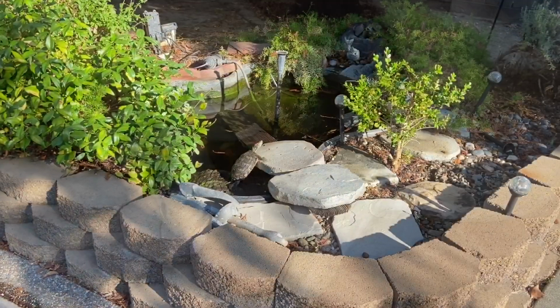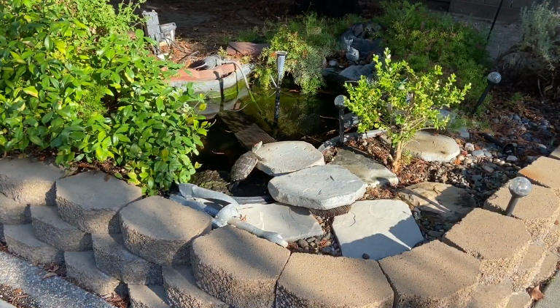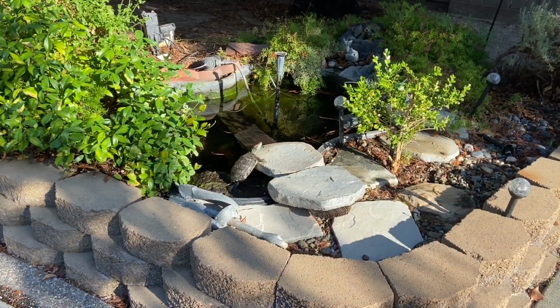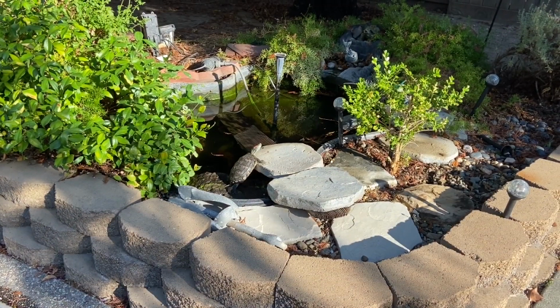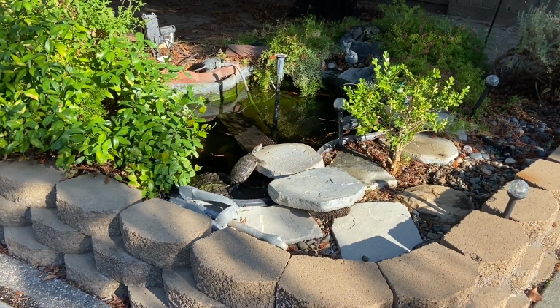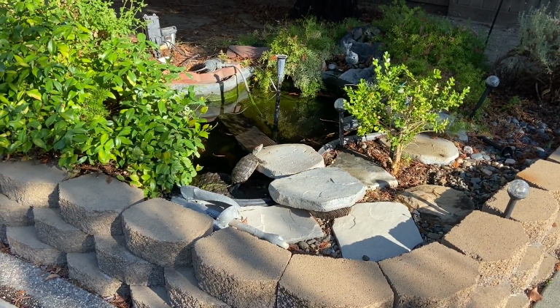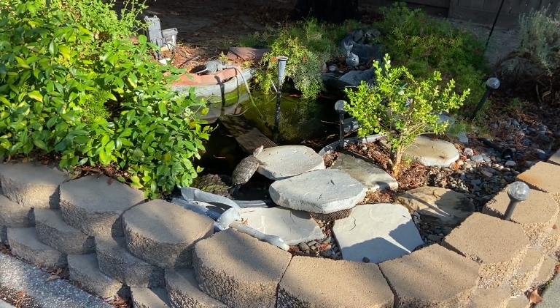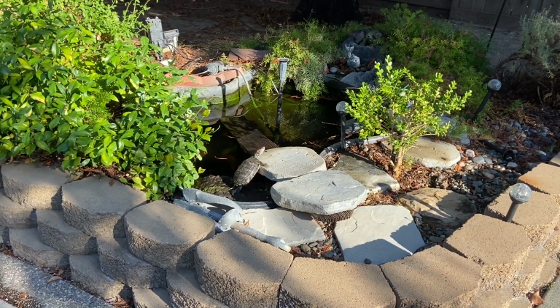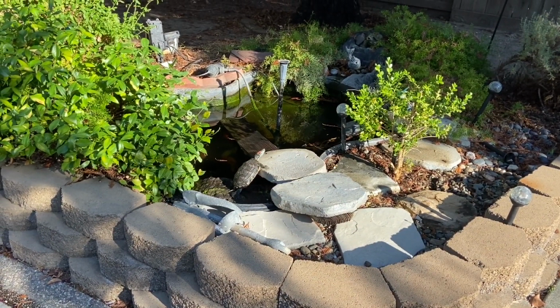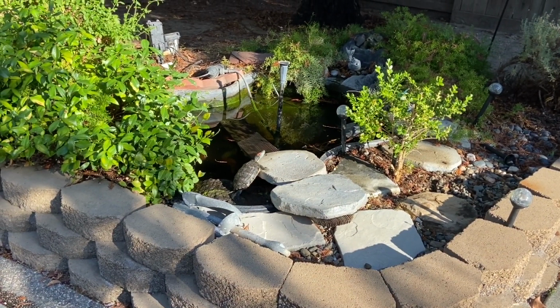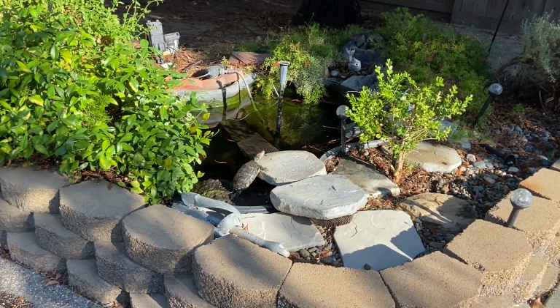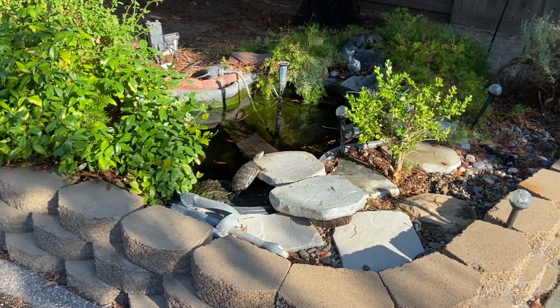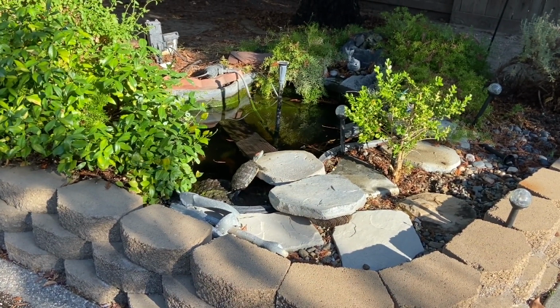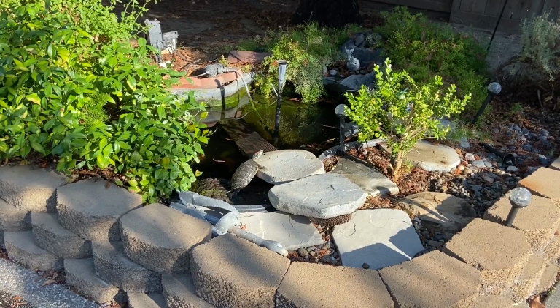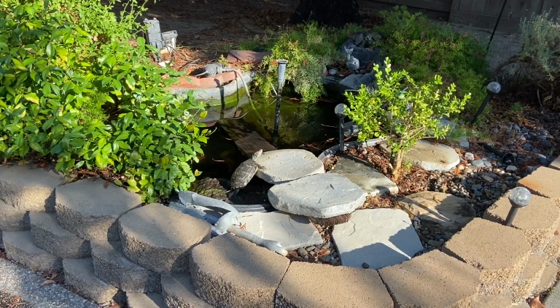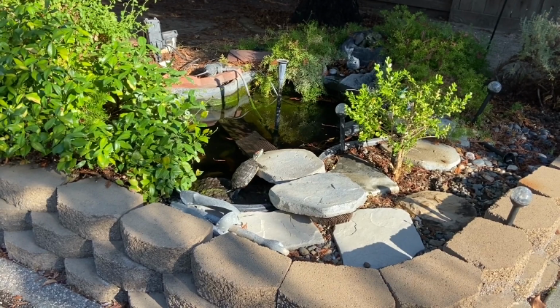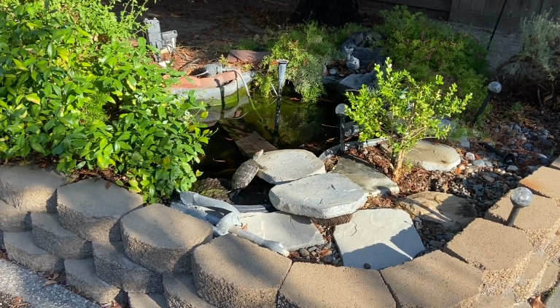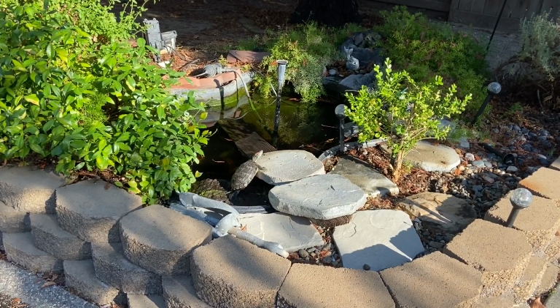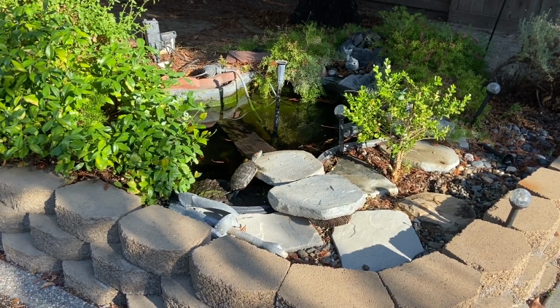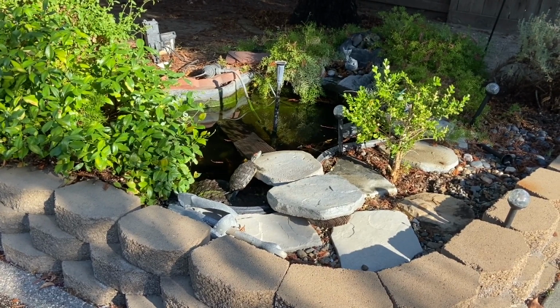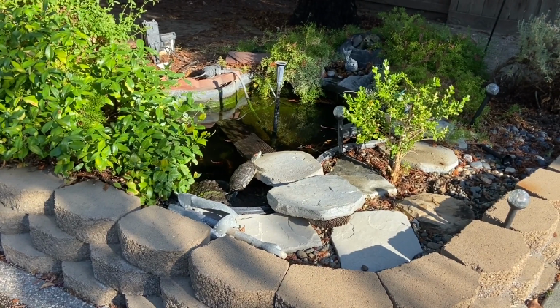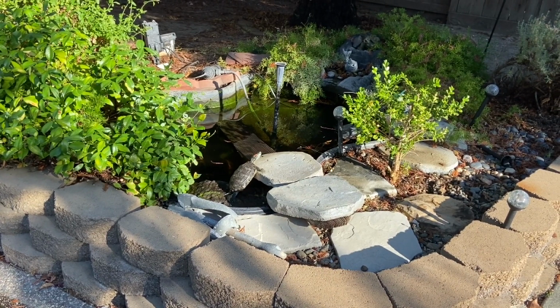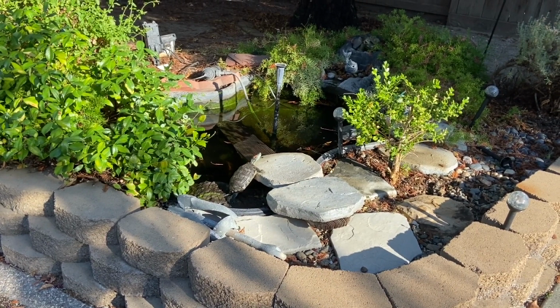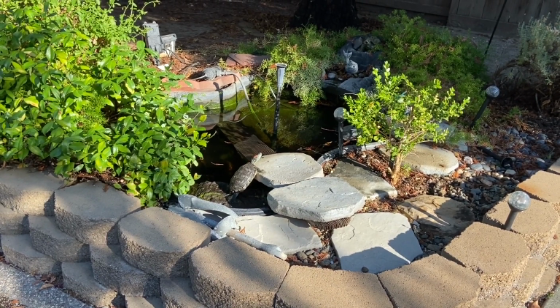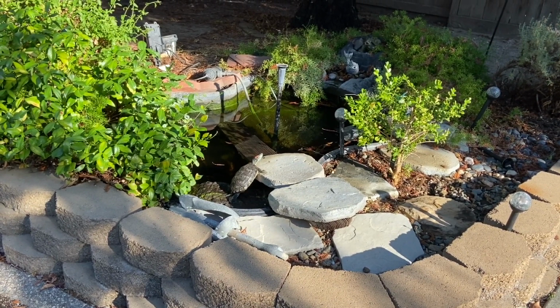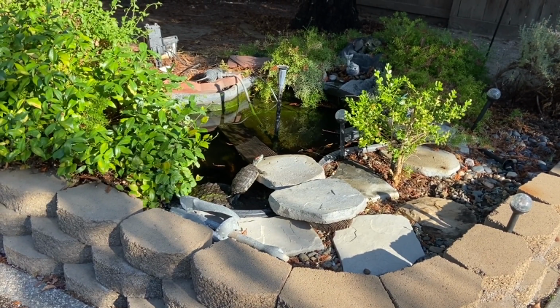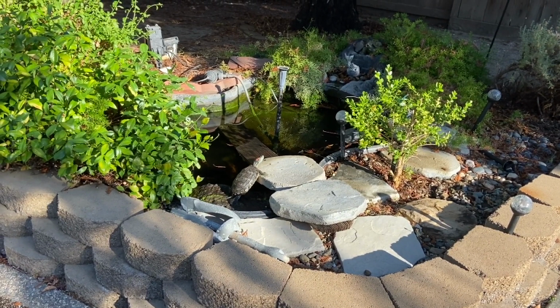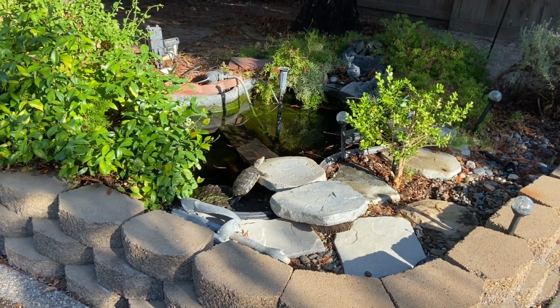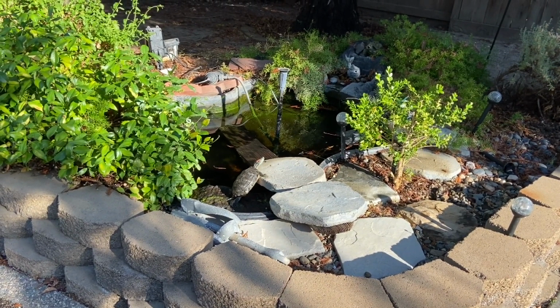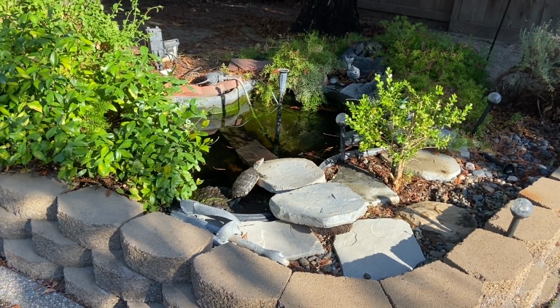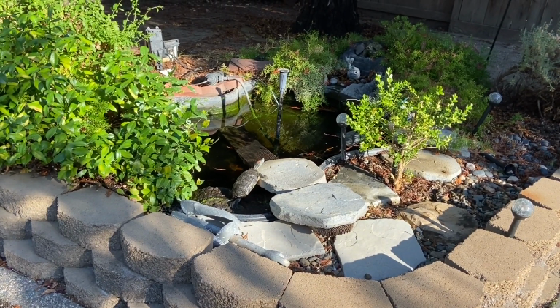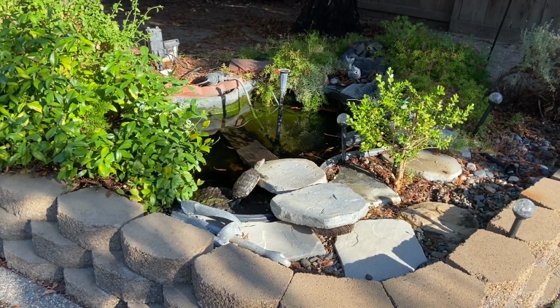Hey guys, this is Ed with CMC Reptiles. I want to do a quick video. Right now, California's going through a pretty nasty heat wave.